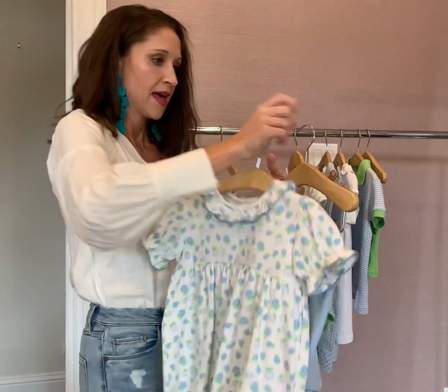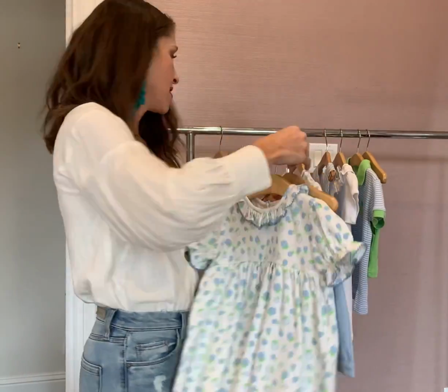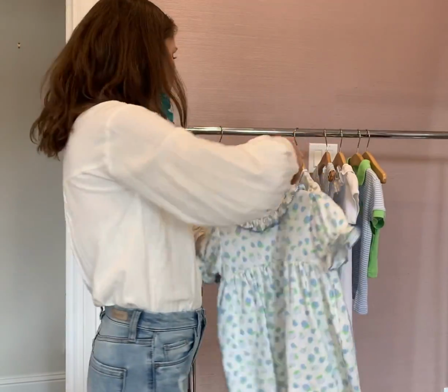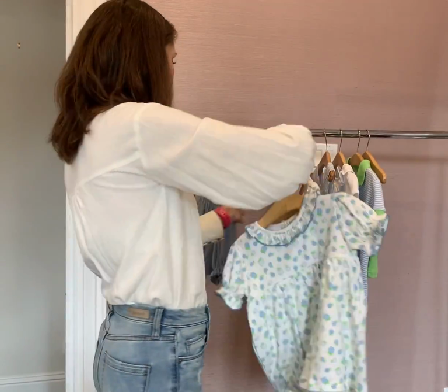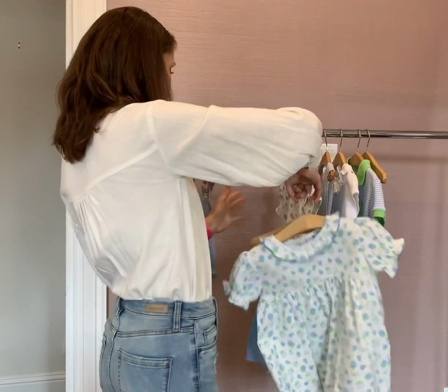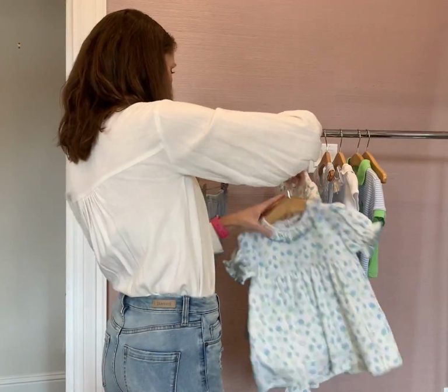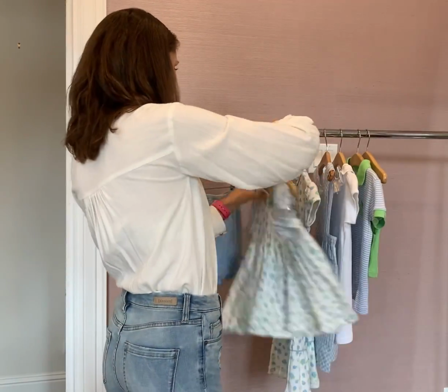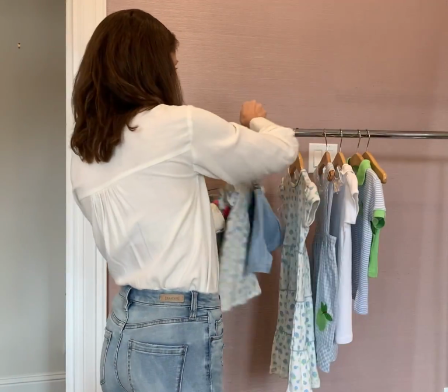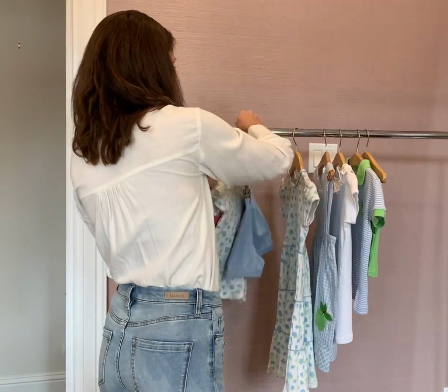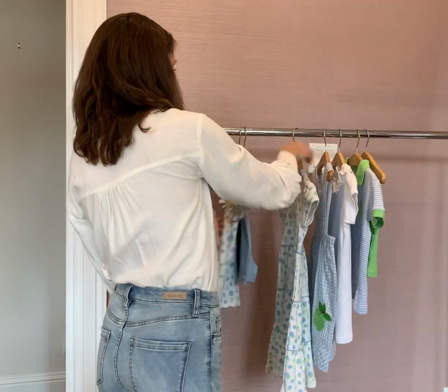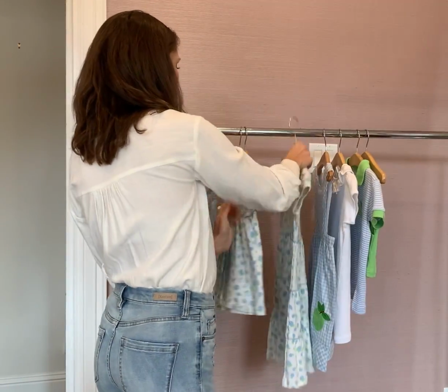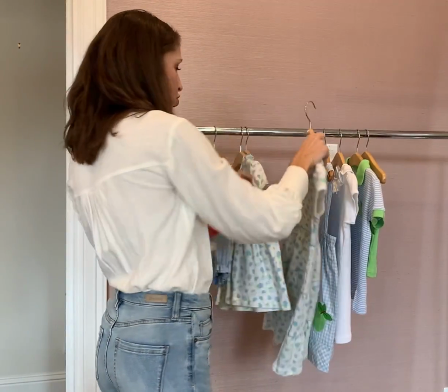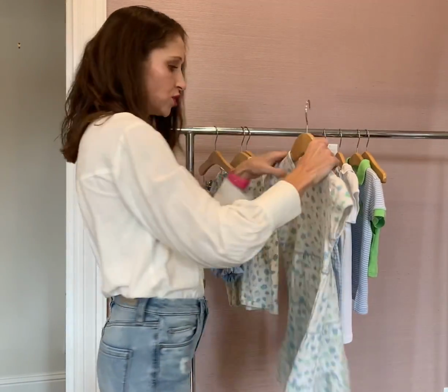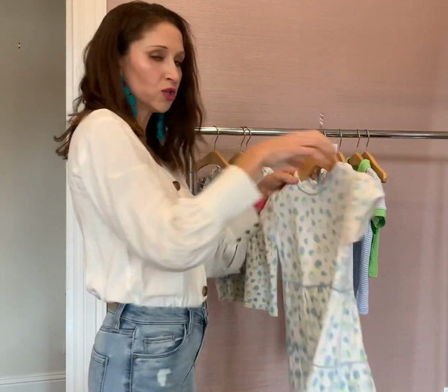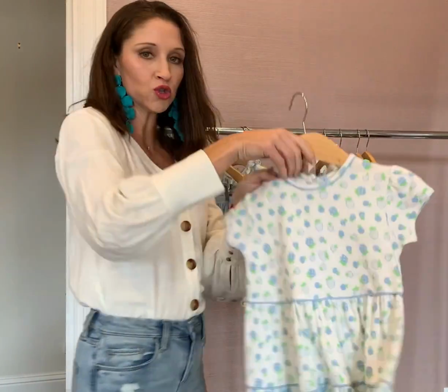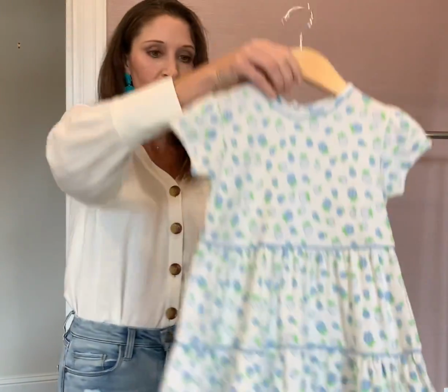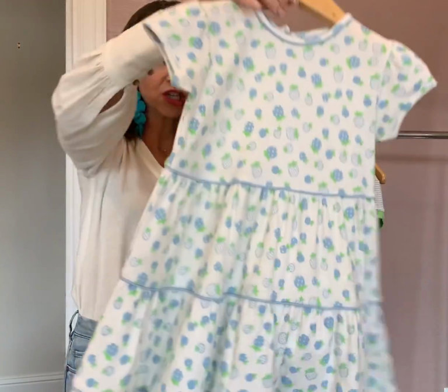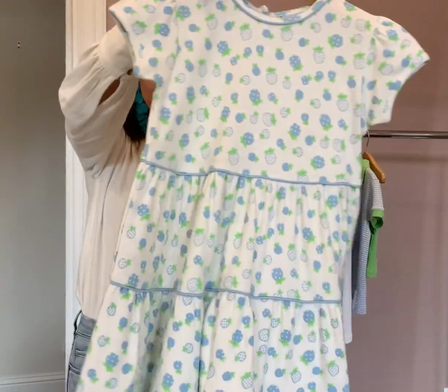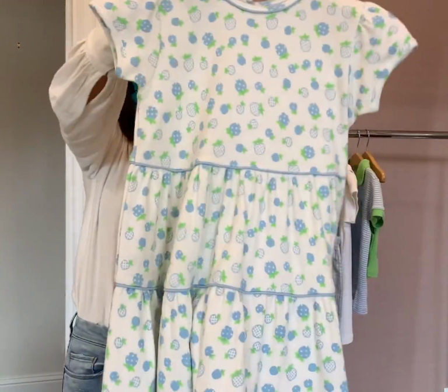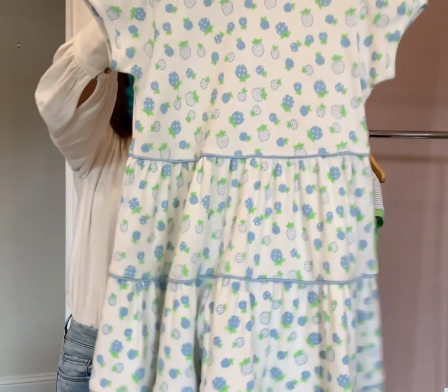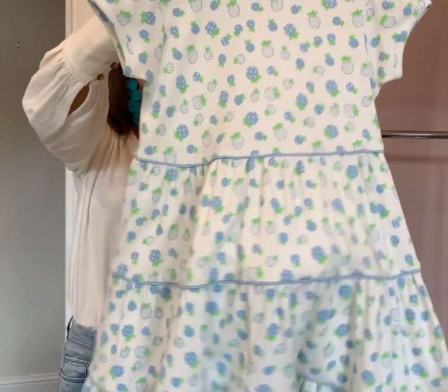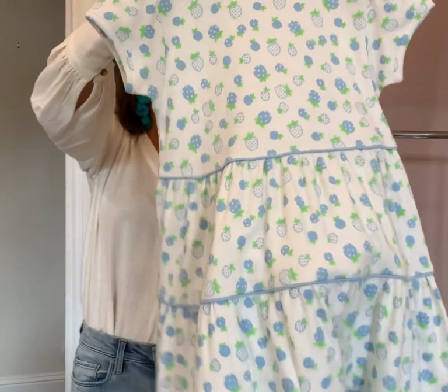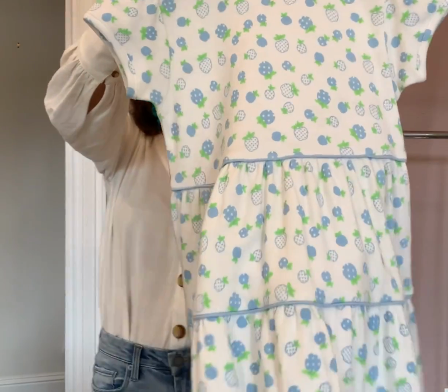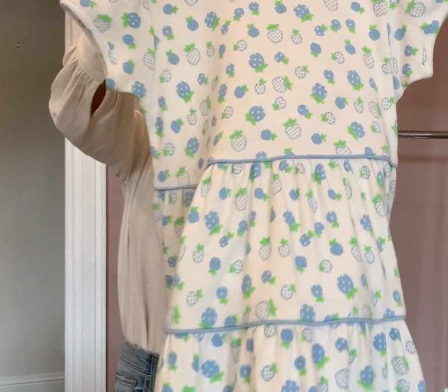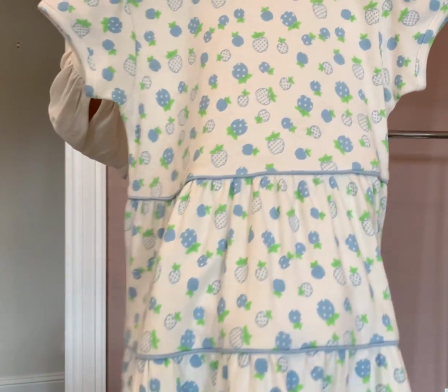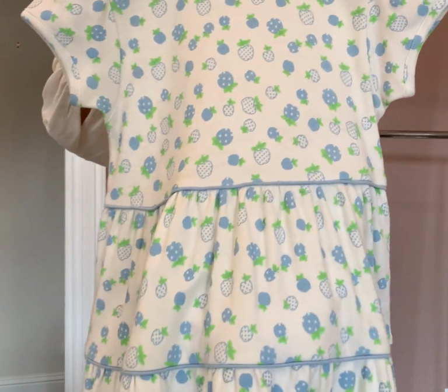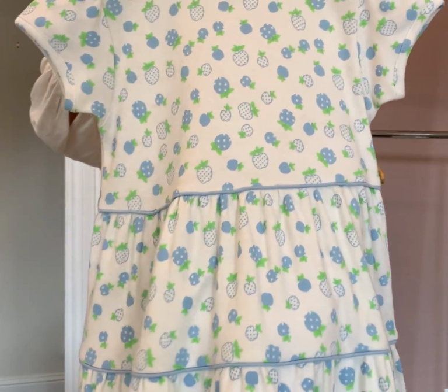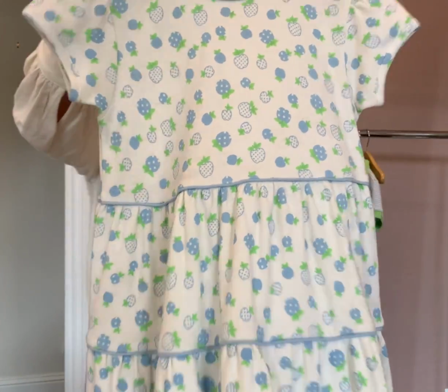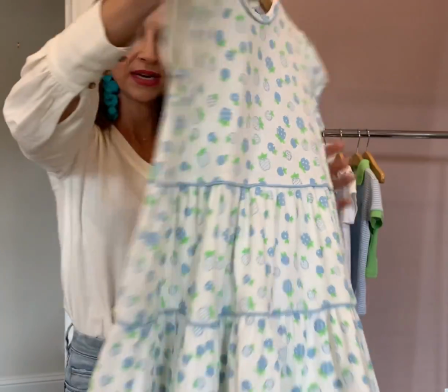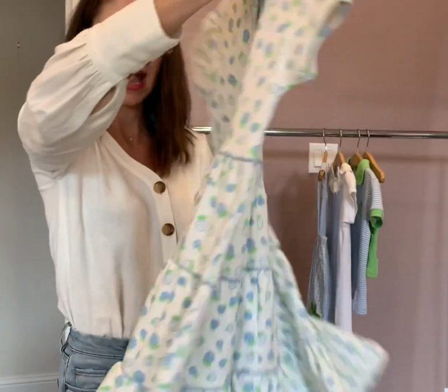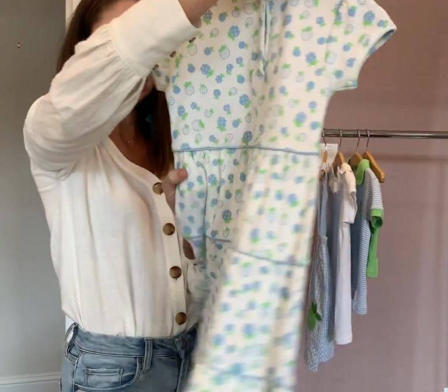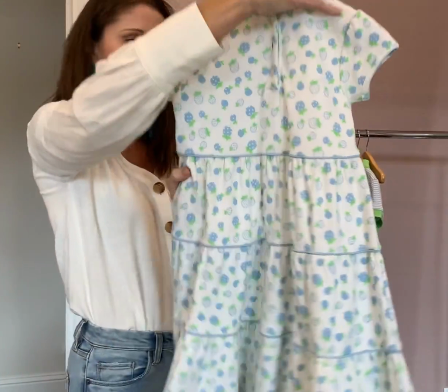And then the popular Jill twirly dress, again with the blue trim. It's just really sweet — a nice added touch.